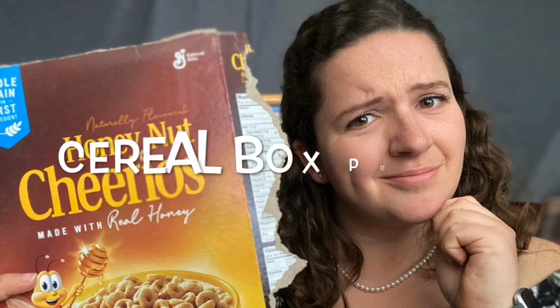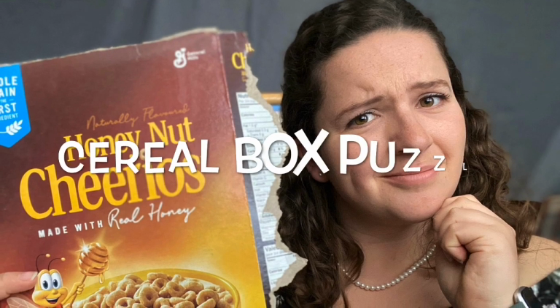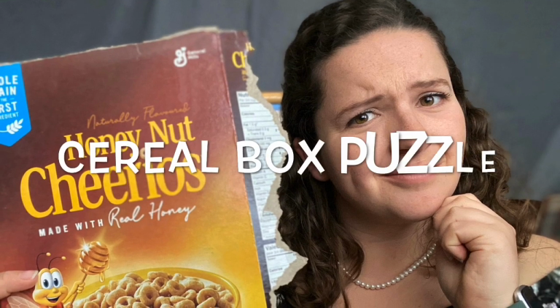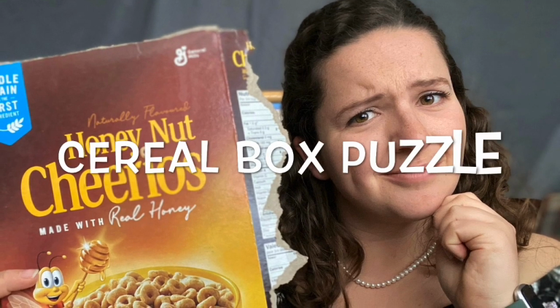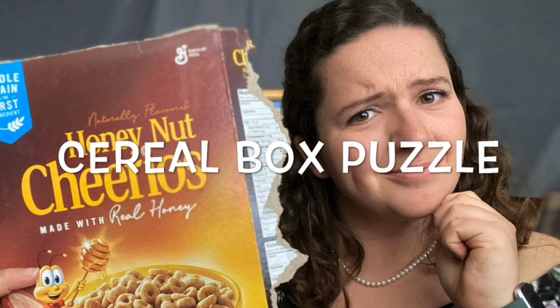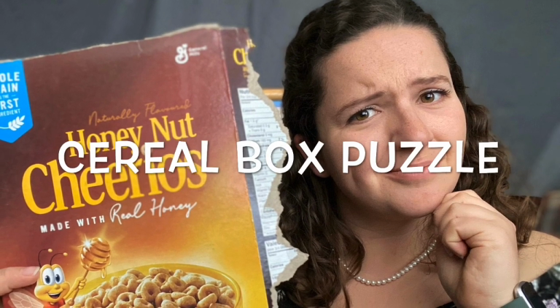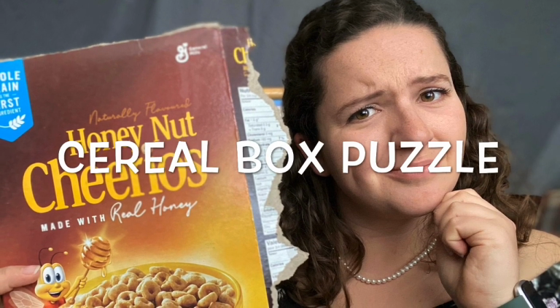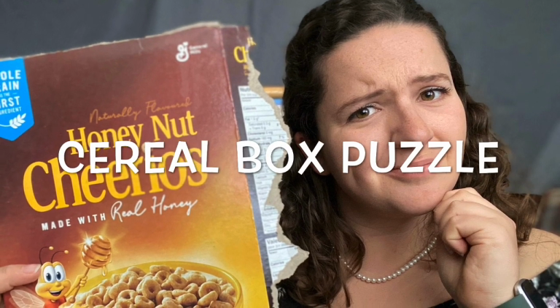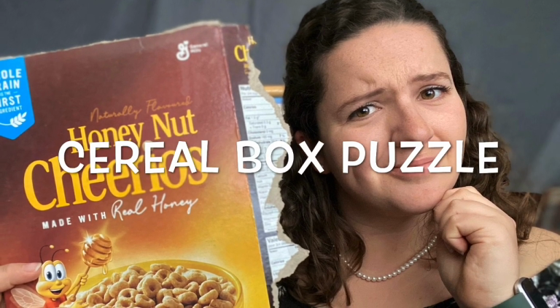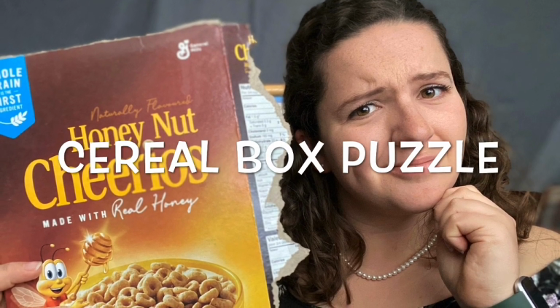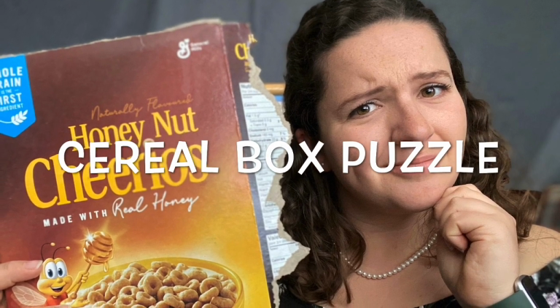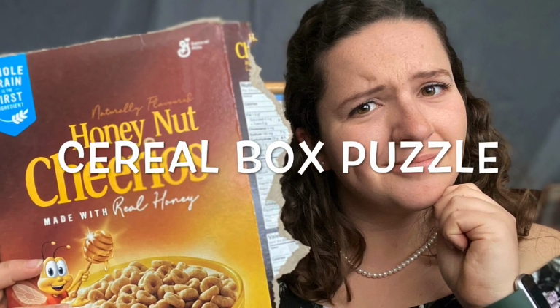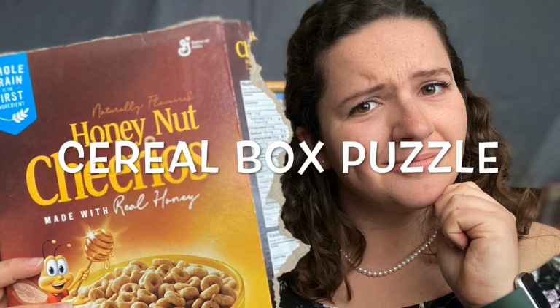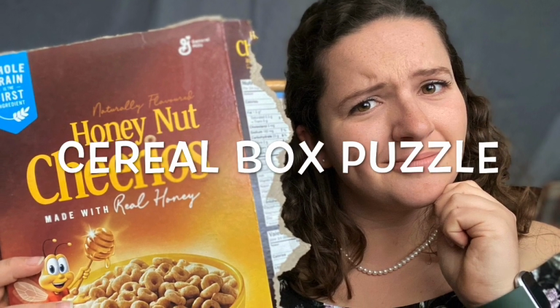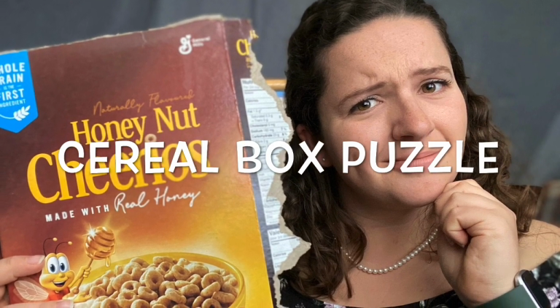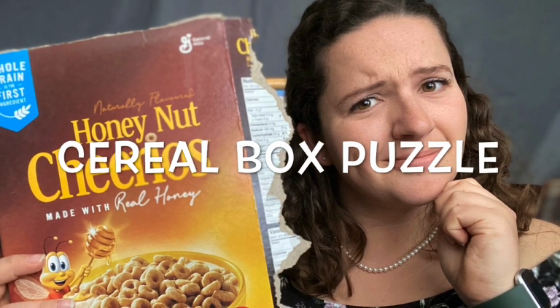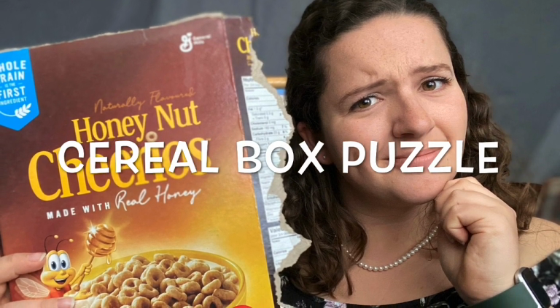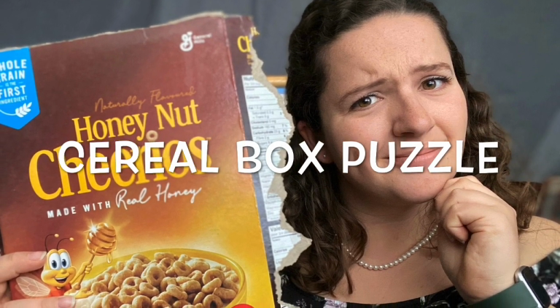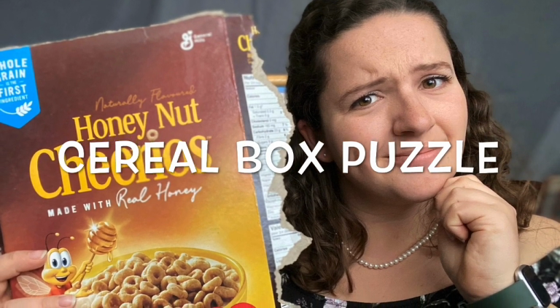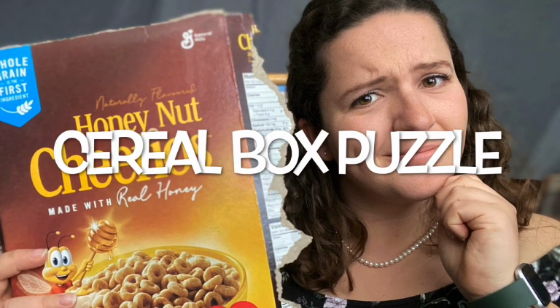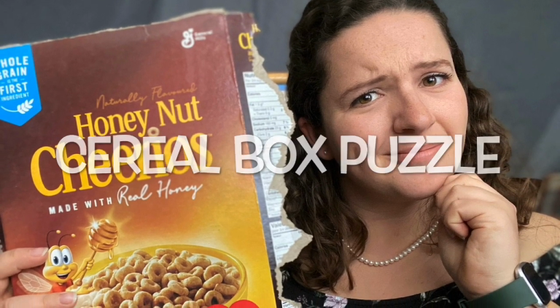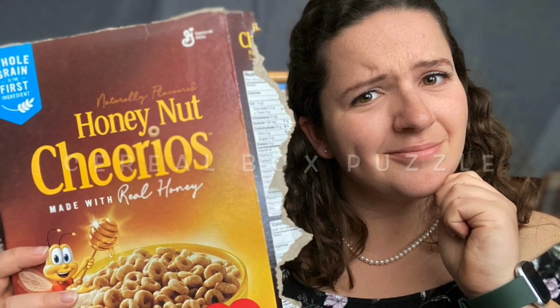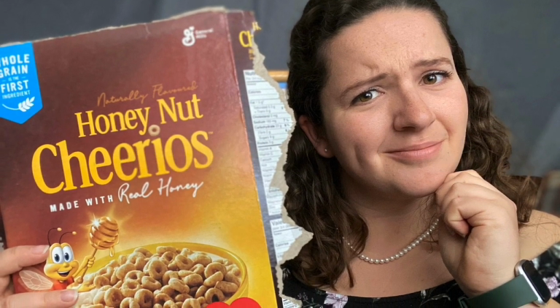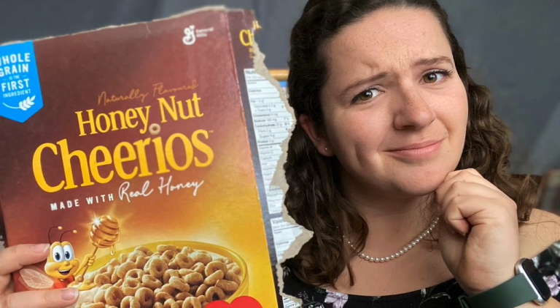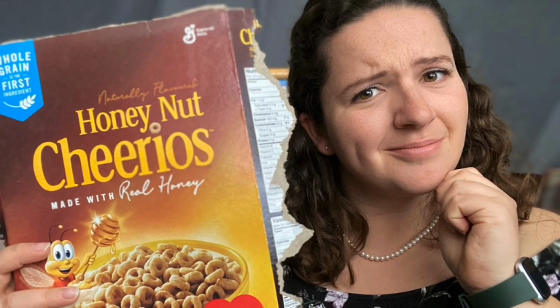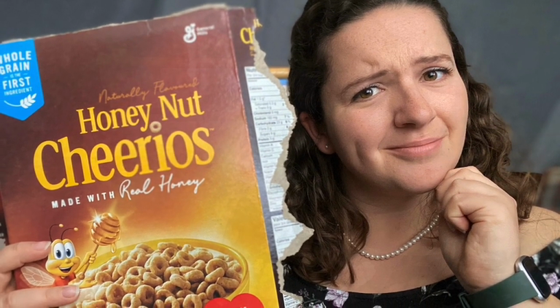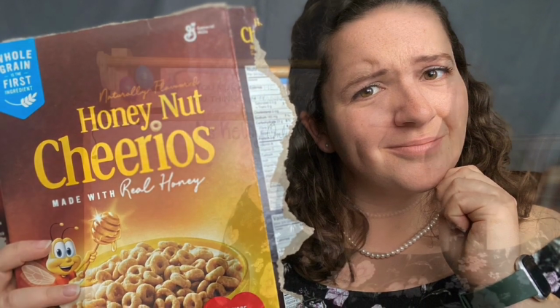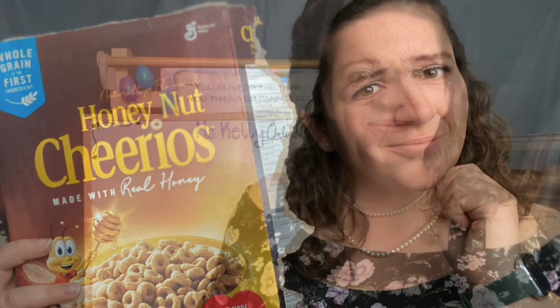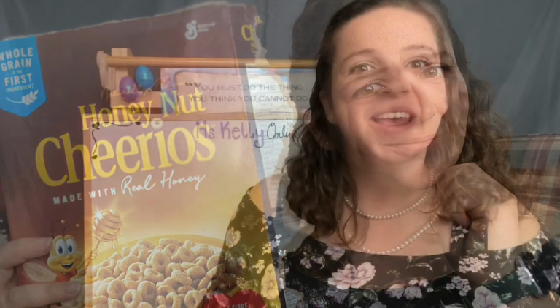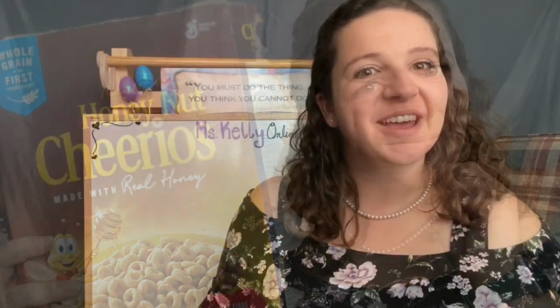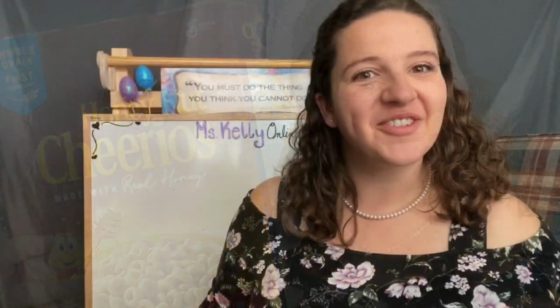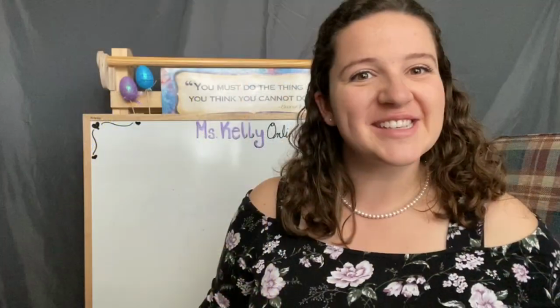Welcome to a homemade puzzle activity with Miss Kelly. Check it out. Hey friends,